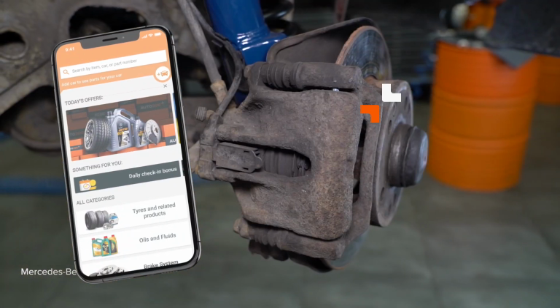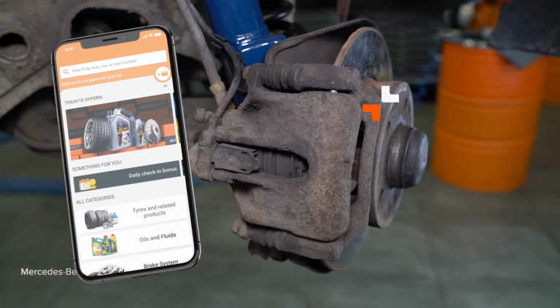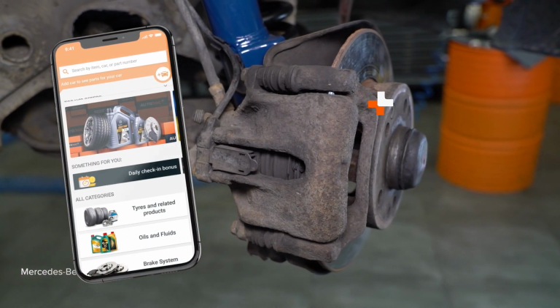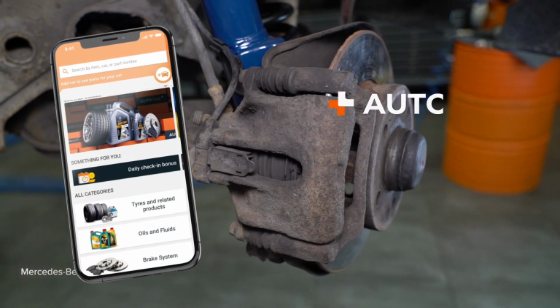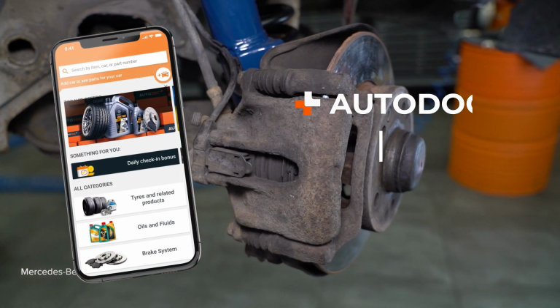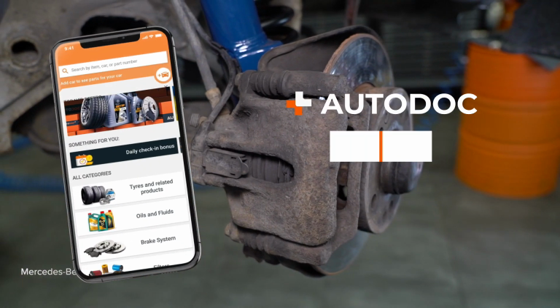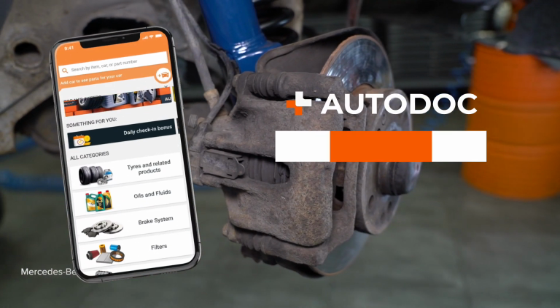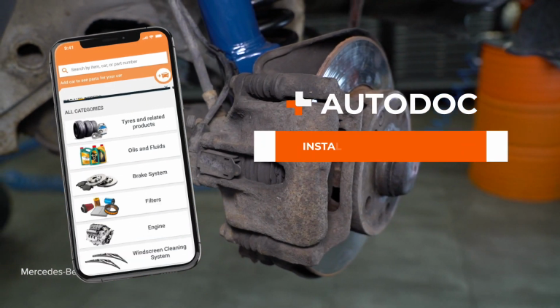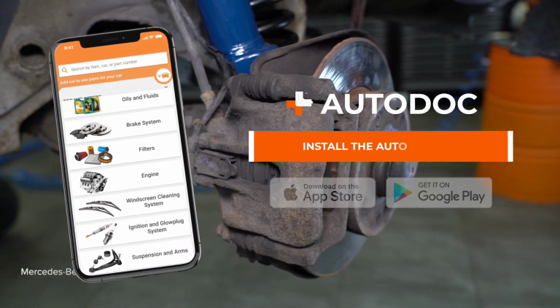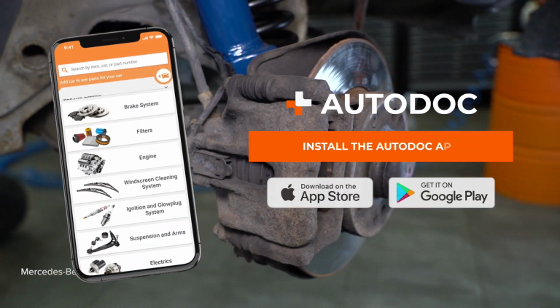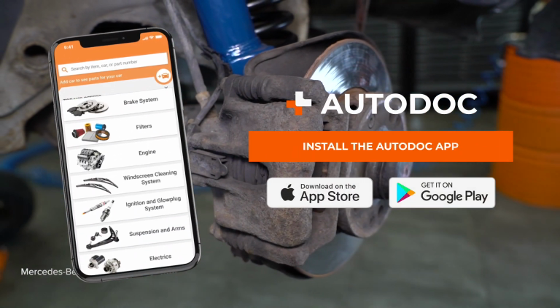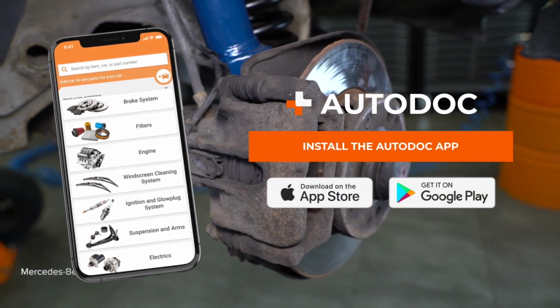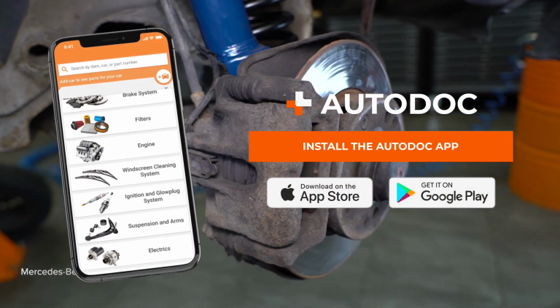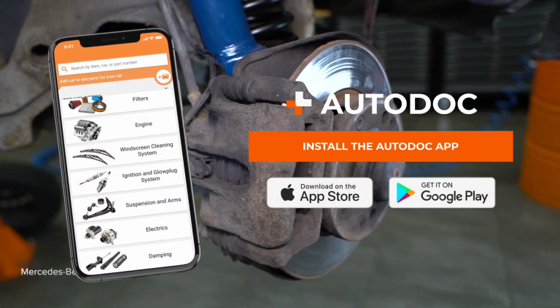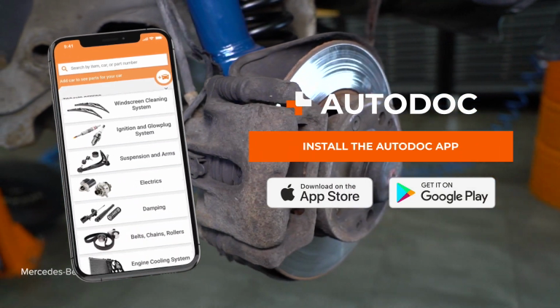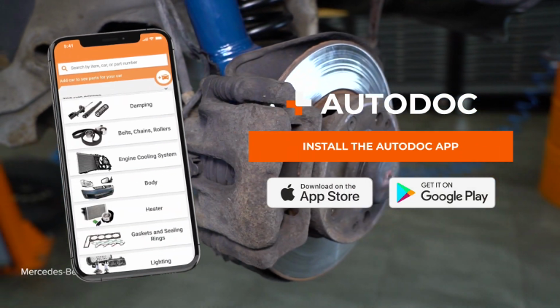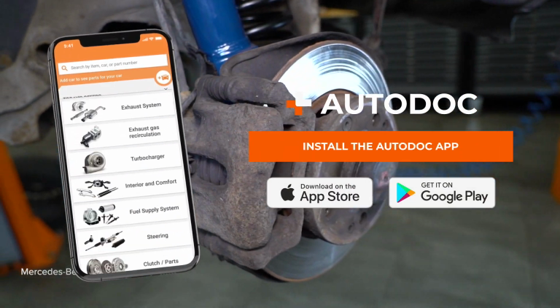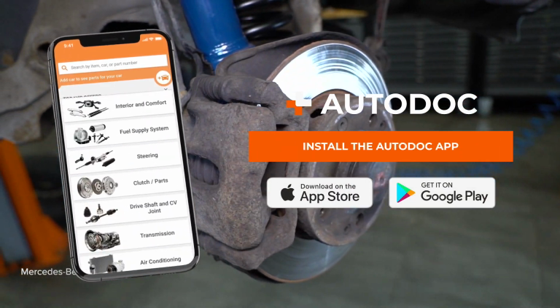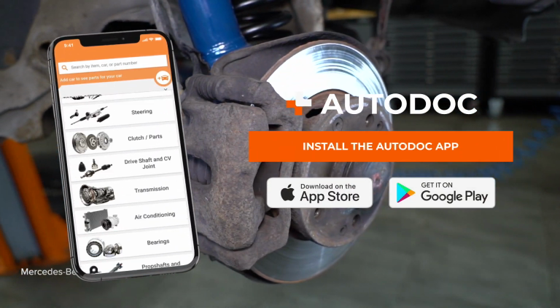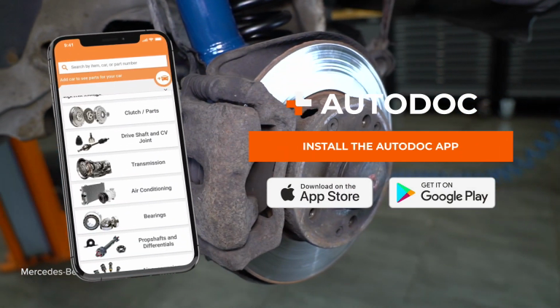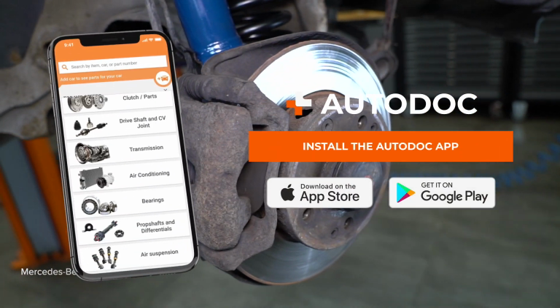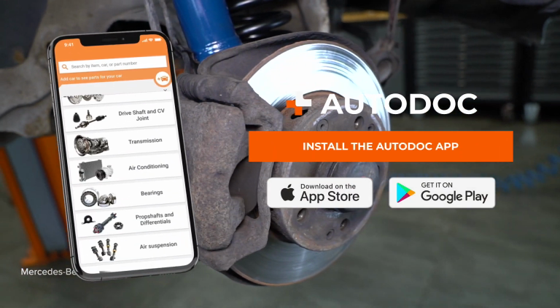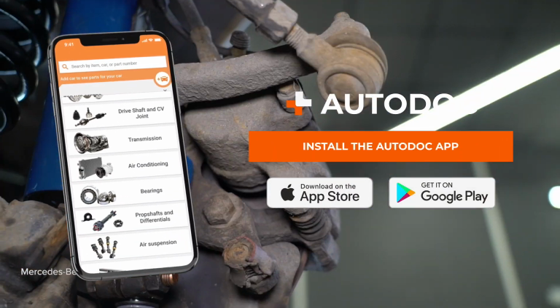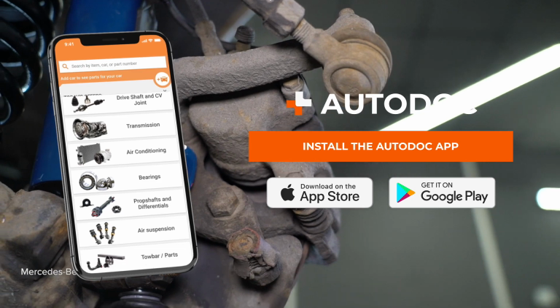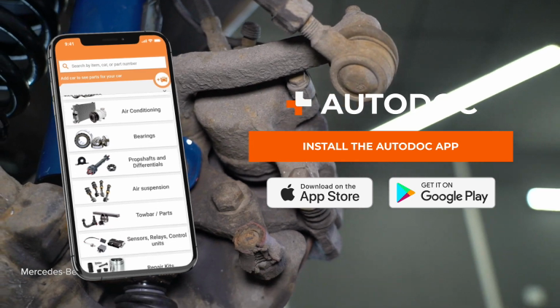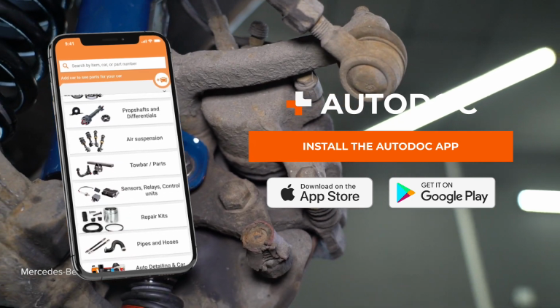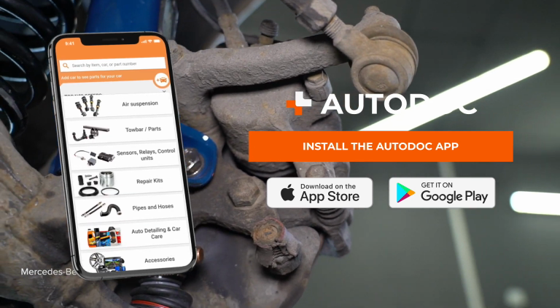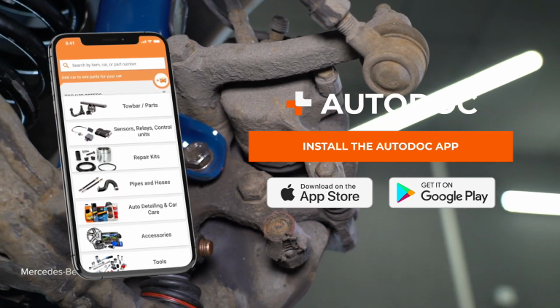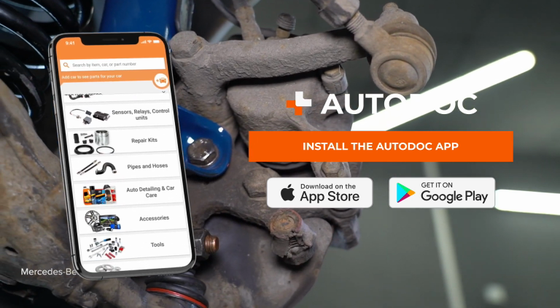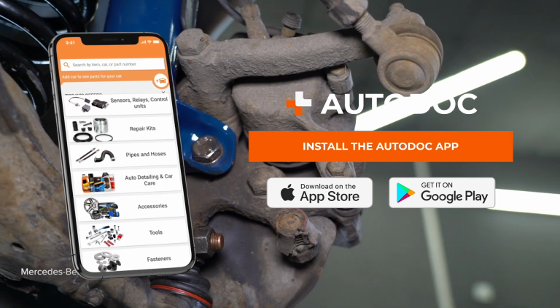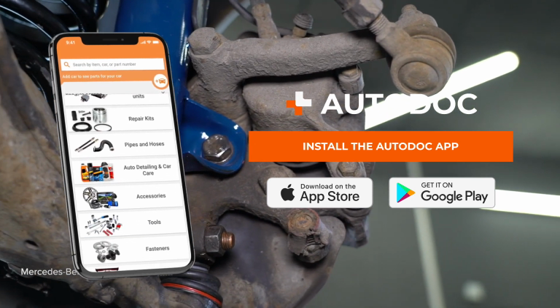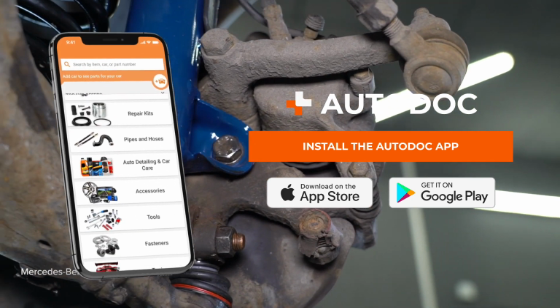Autodoc app. All car parts at the lowest prices on your phone. Try it for yourself.